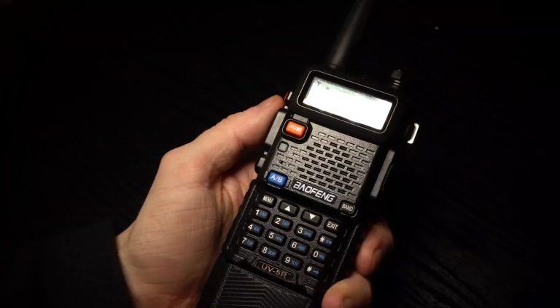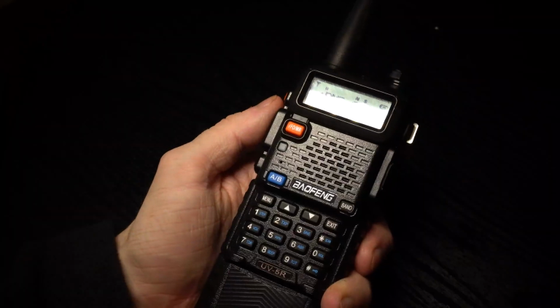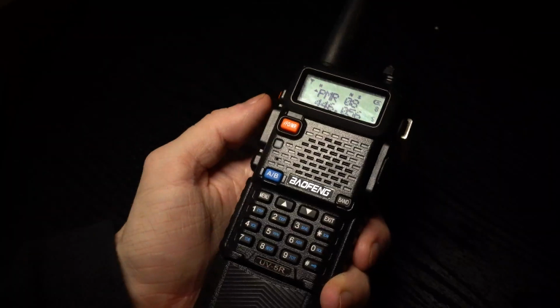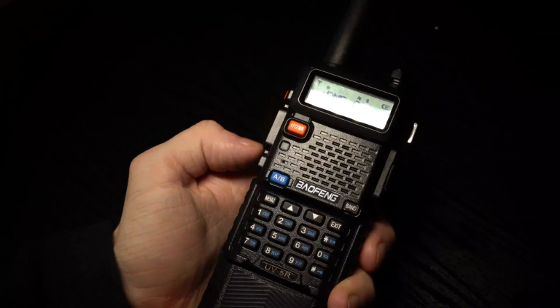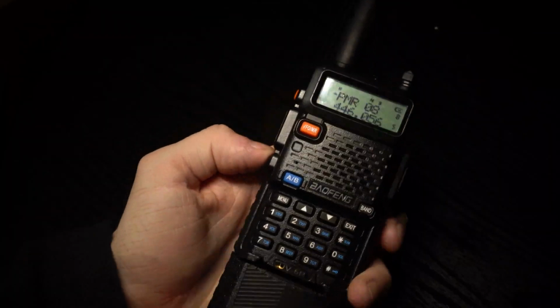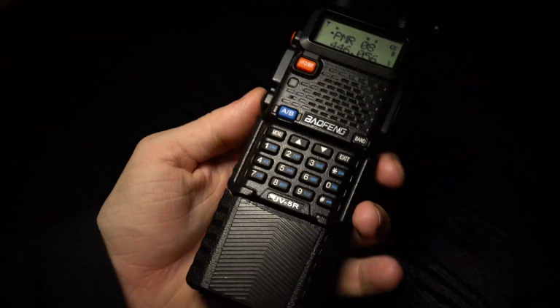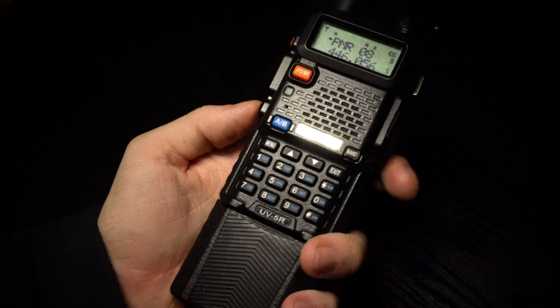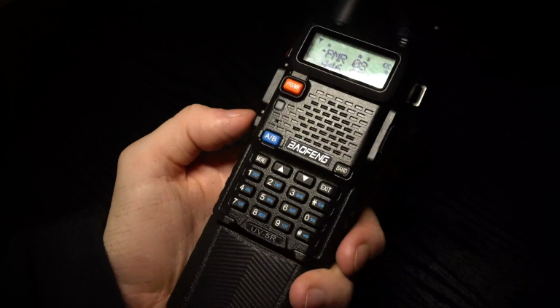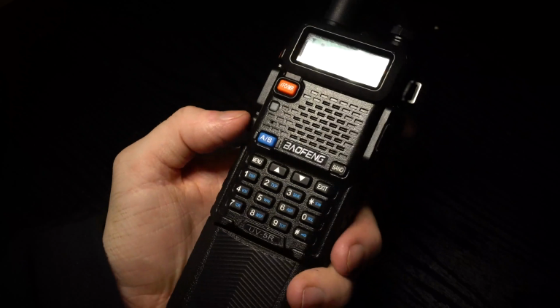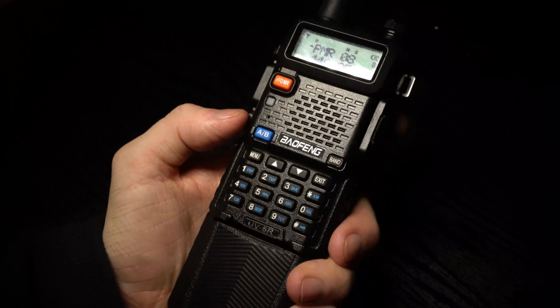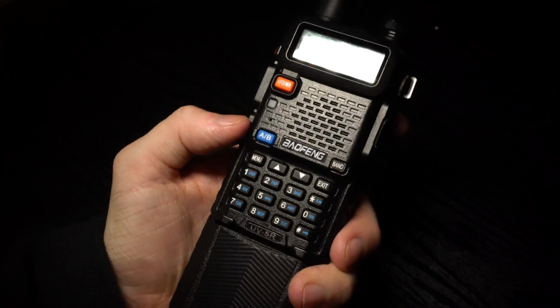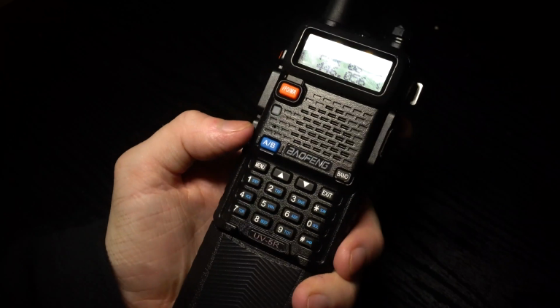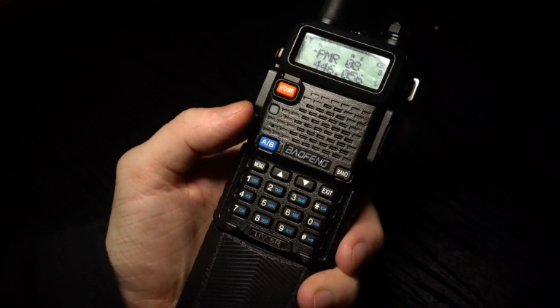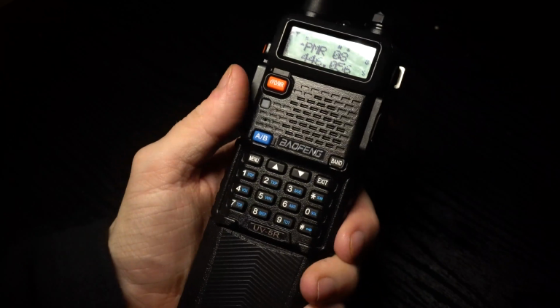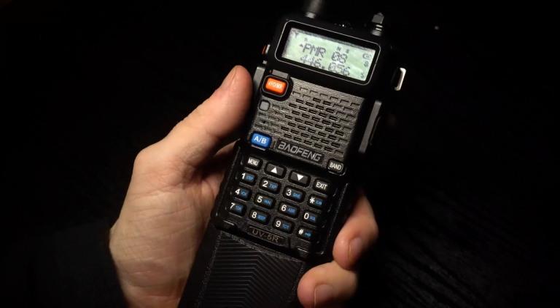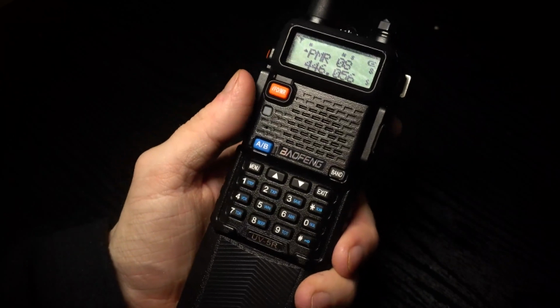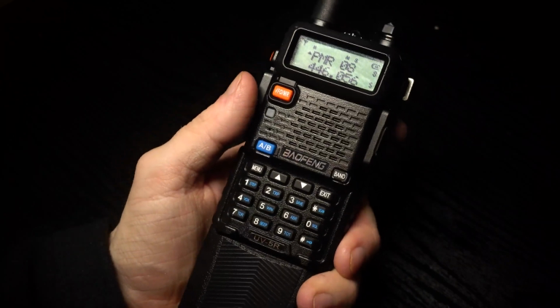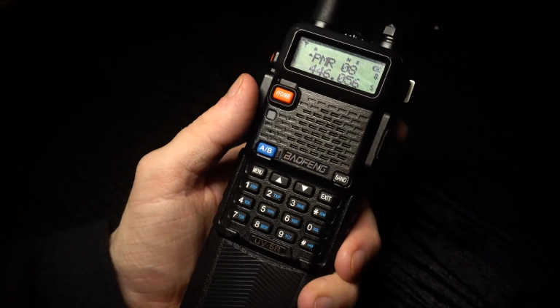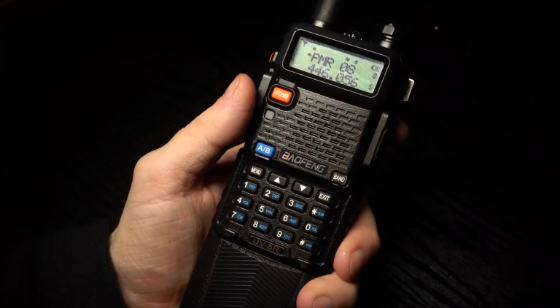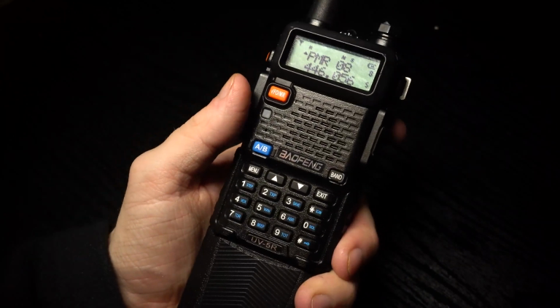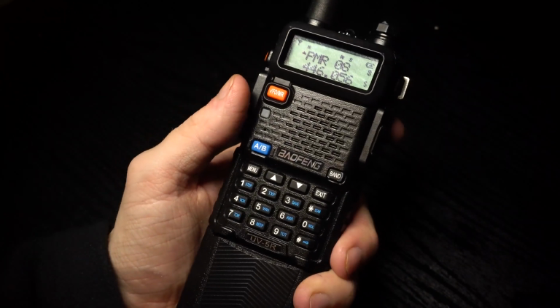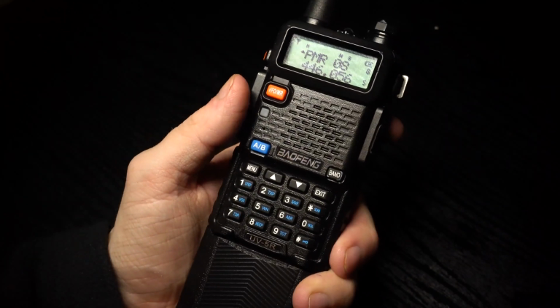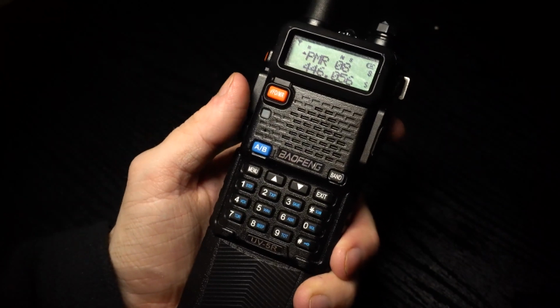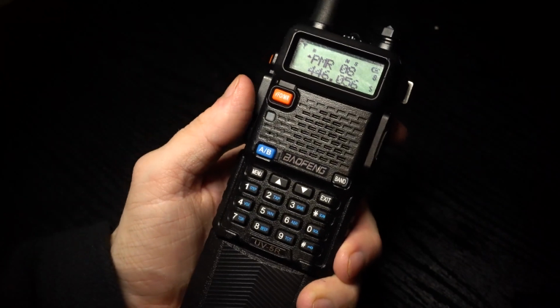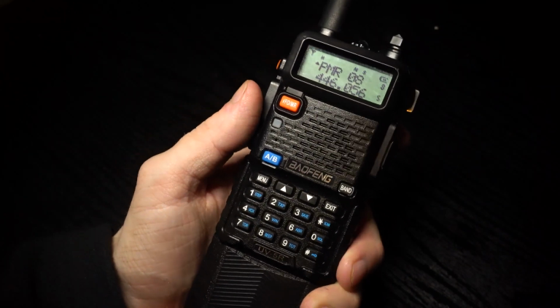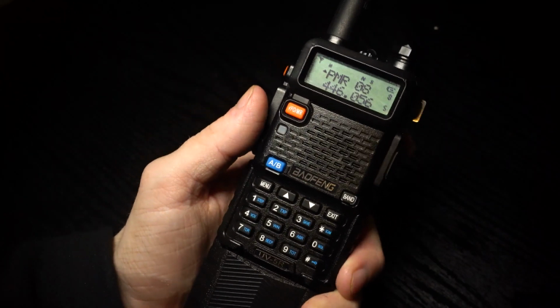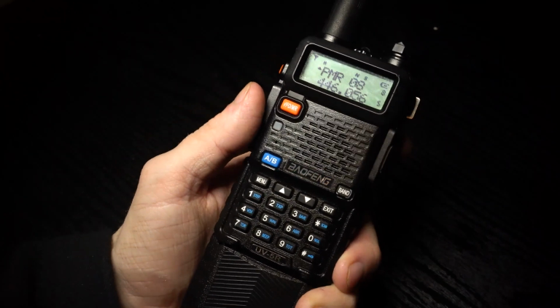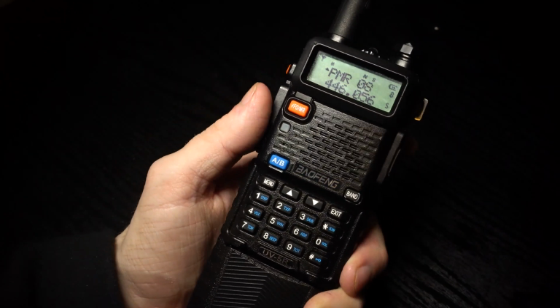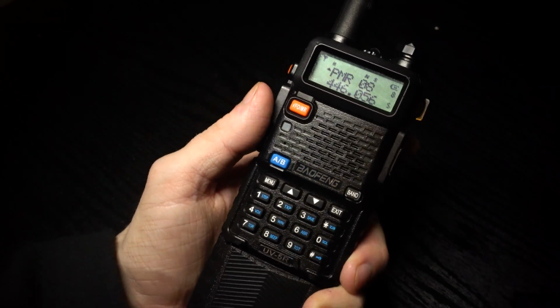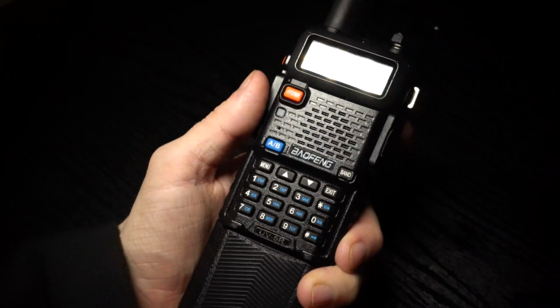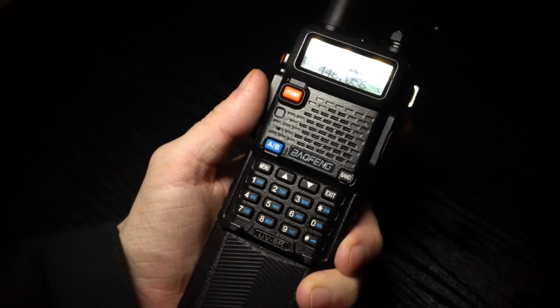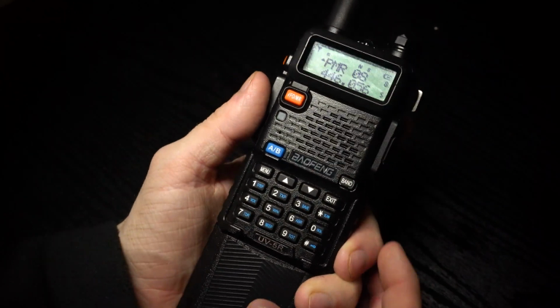In this video I'm going to show you how to turn off the beep and voice on a Baofeng UV-5R.